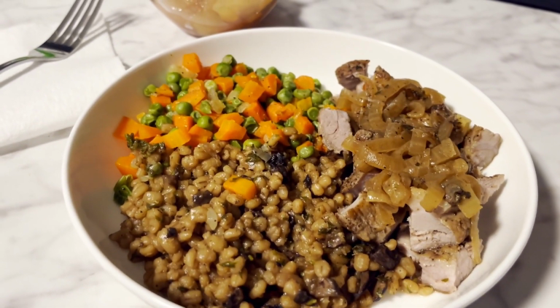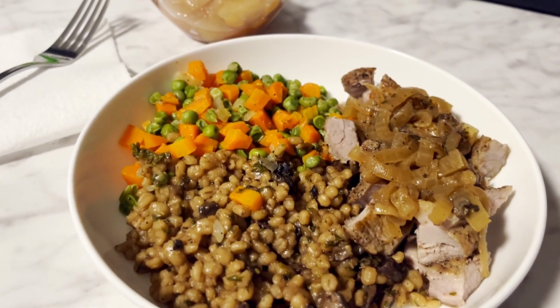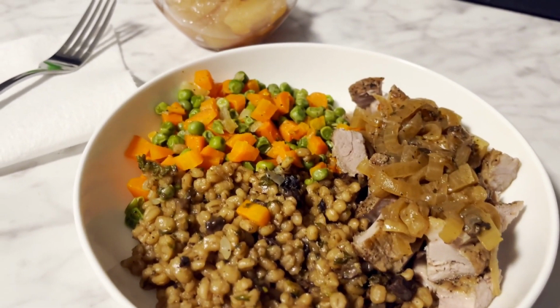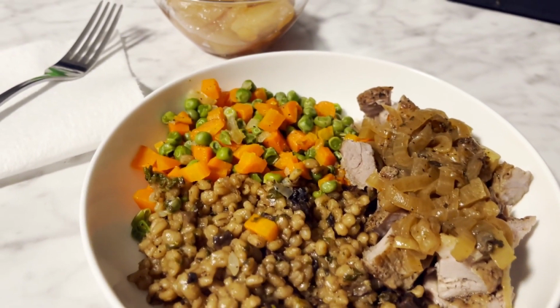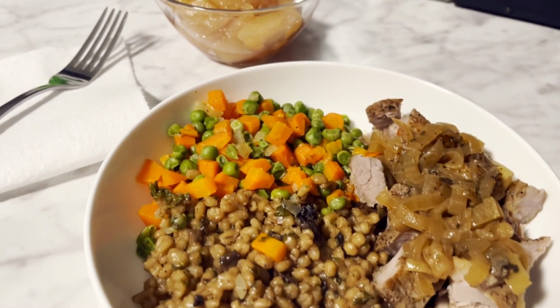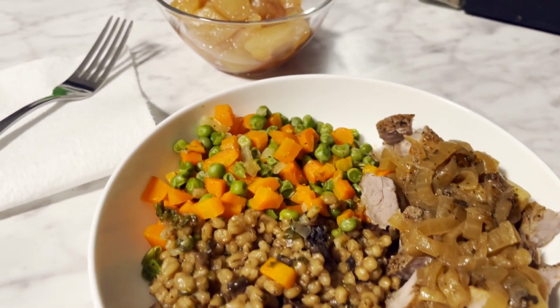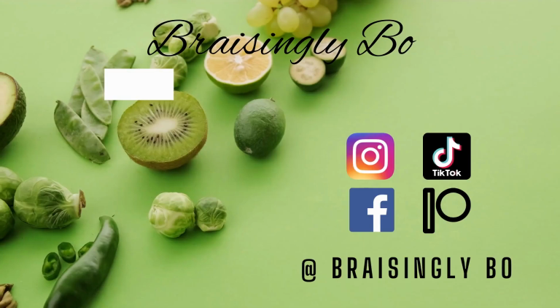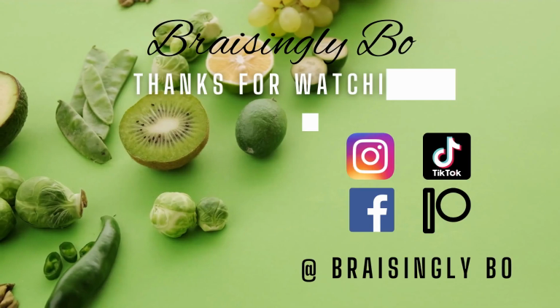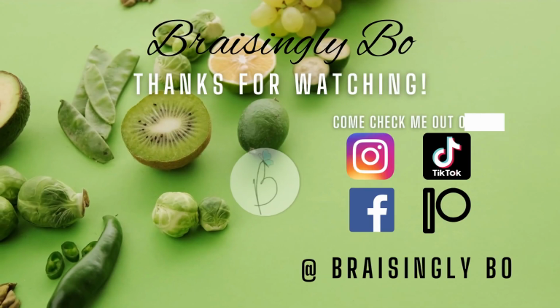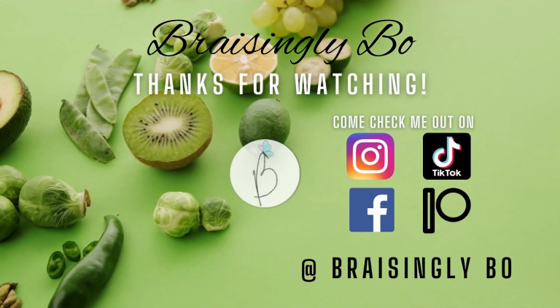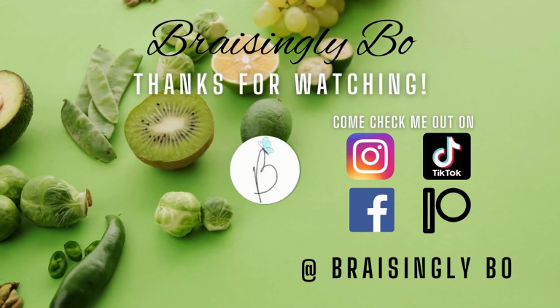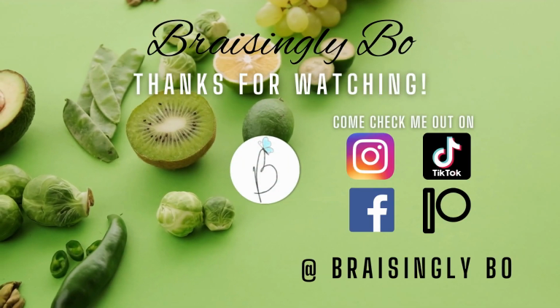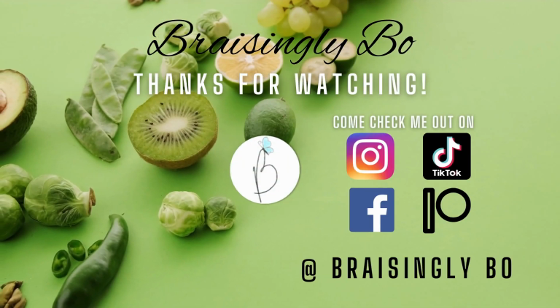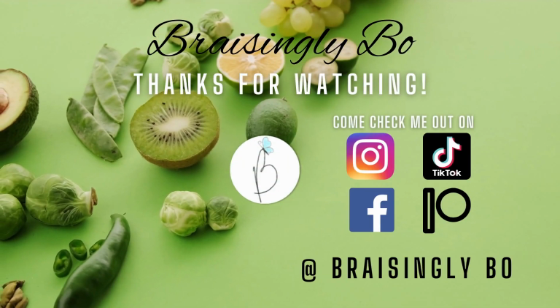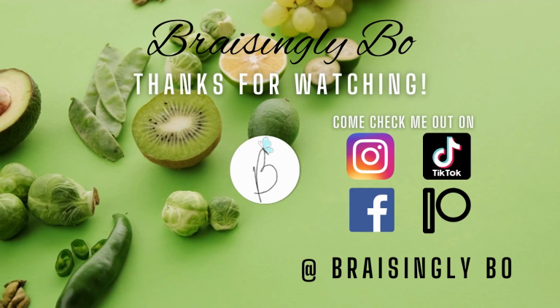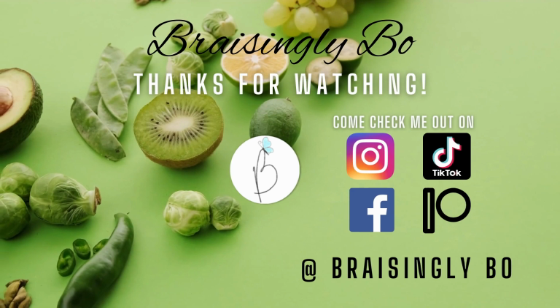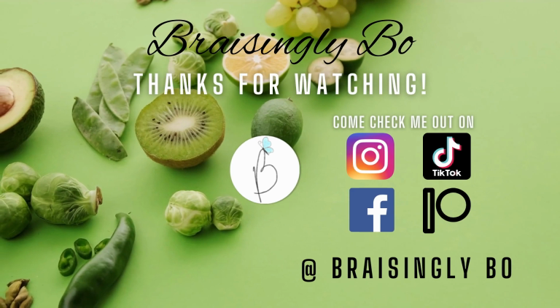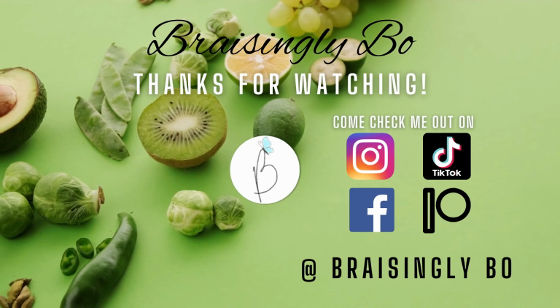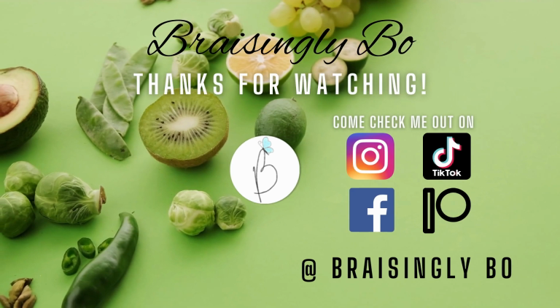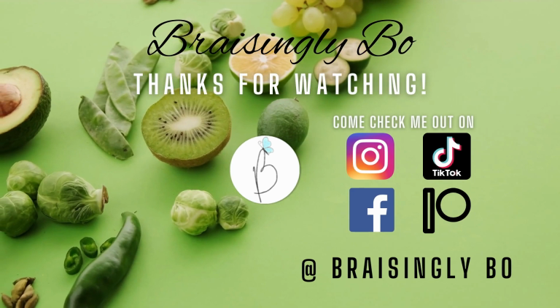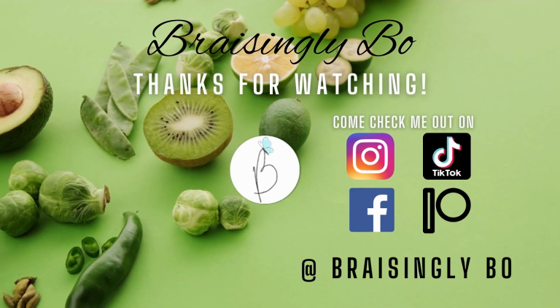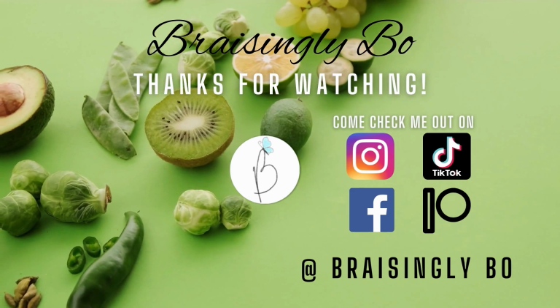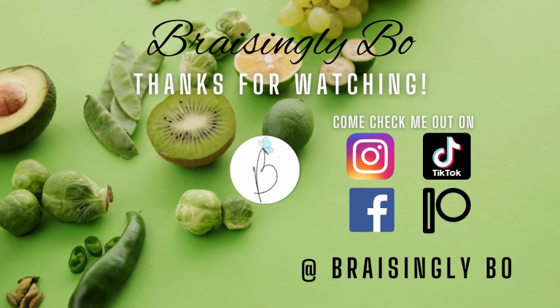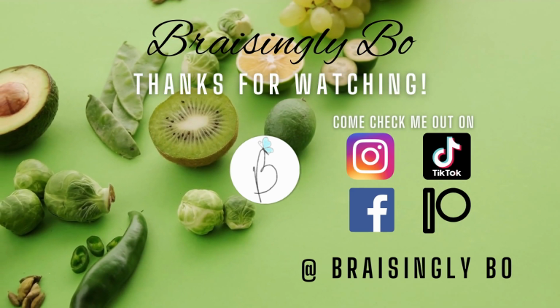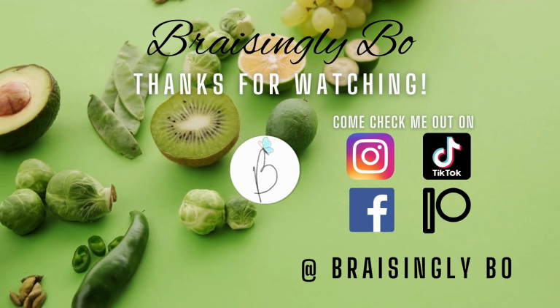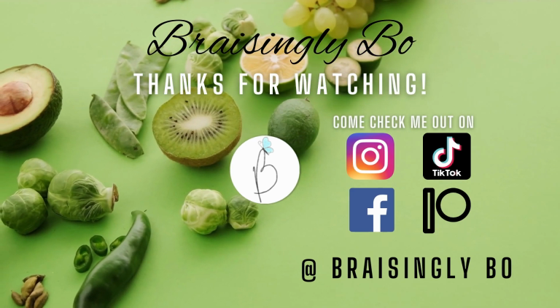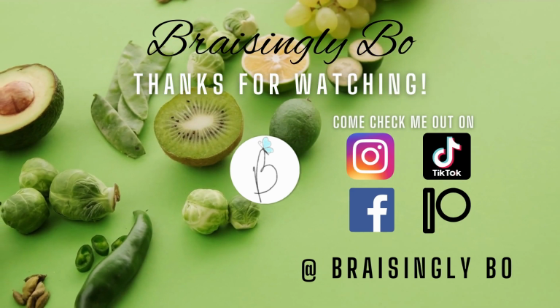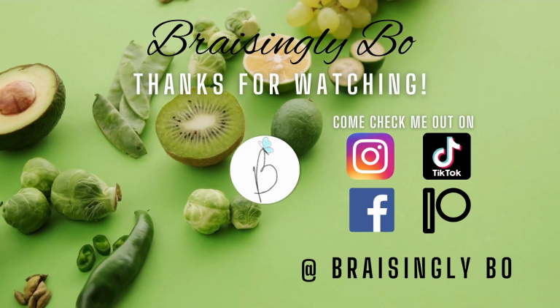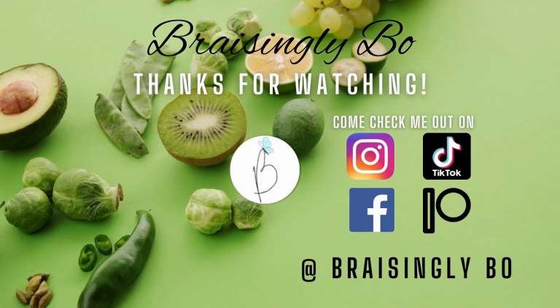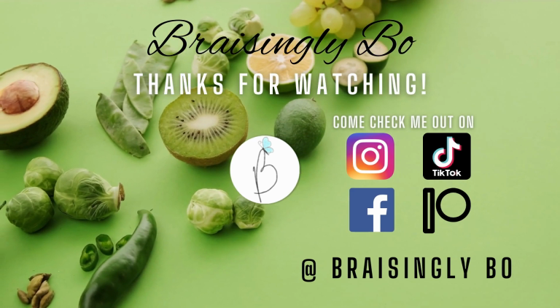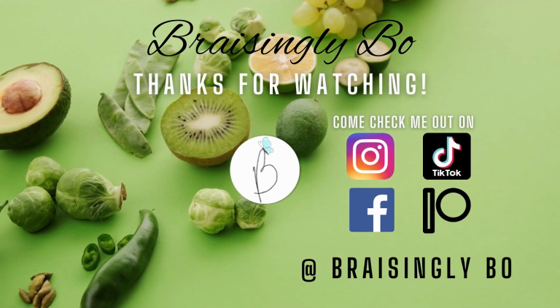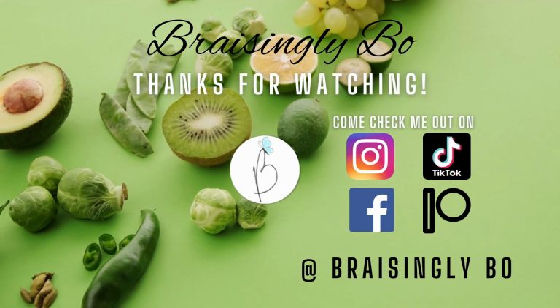Thanks for watching. I hope you enjoy this recipe and I hope you give it a try. Let me know if you have any questions.